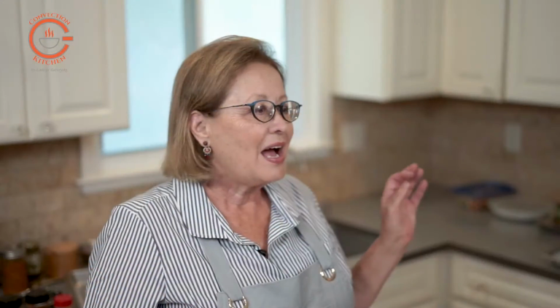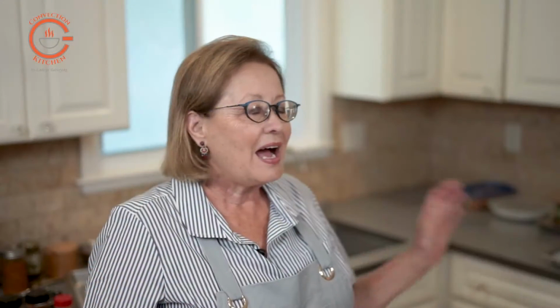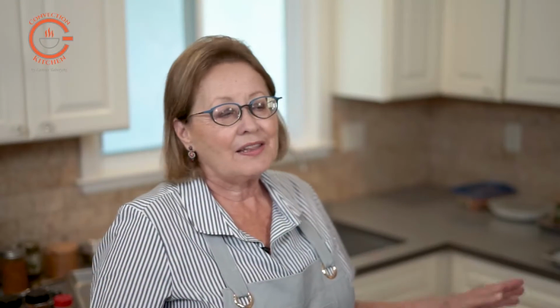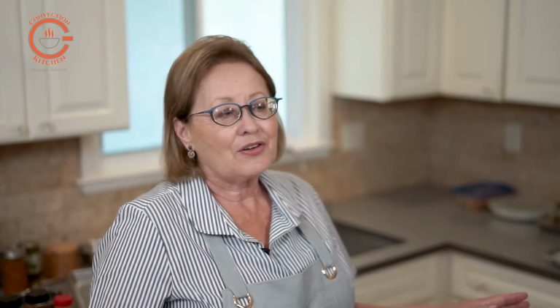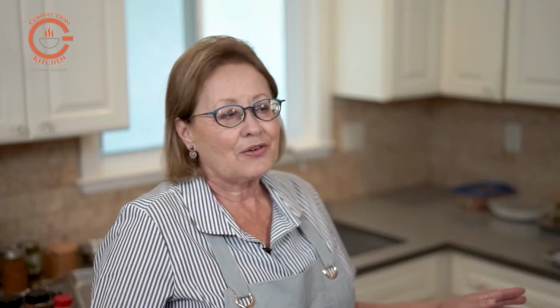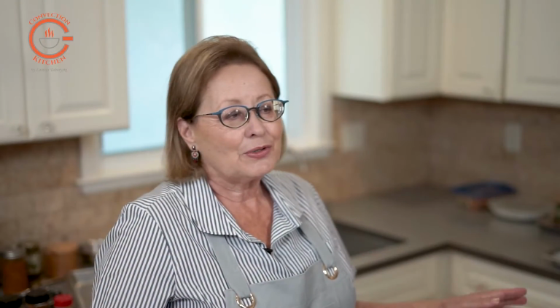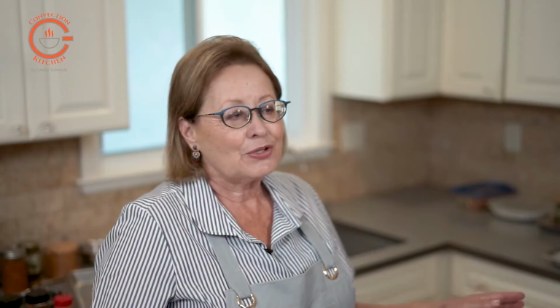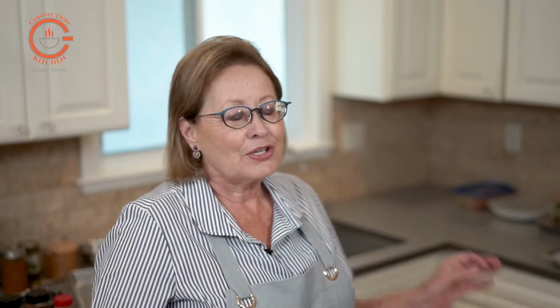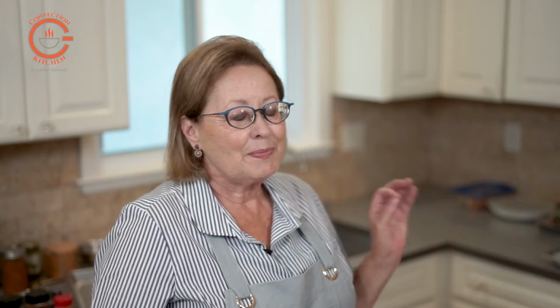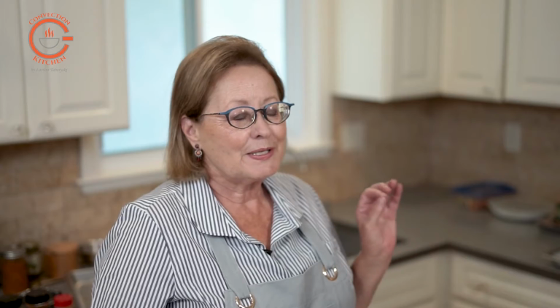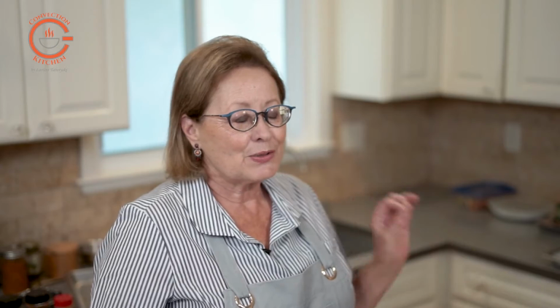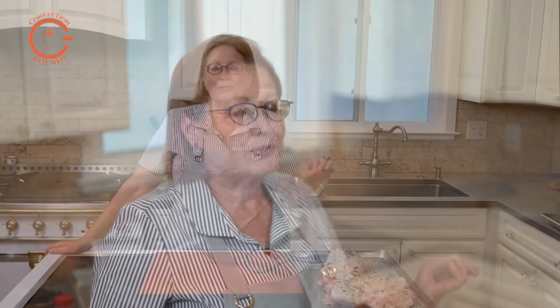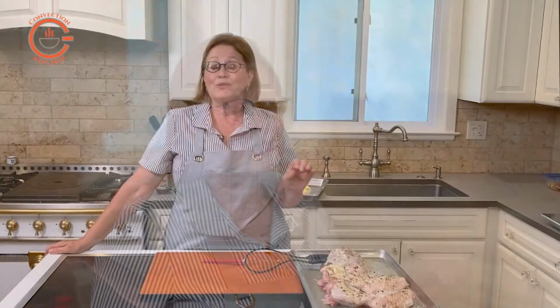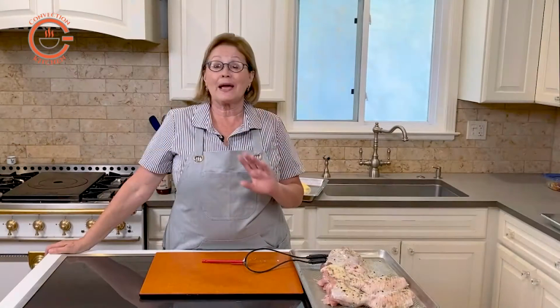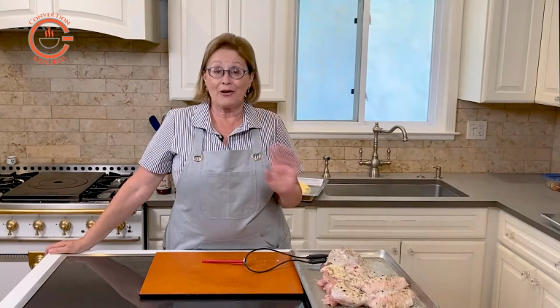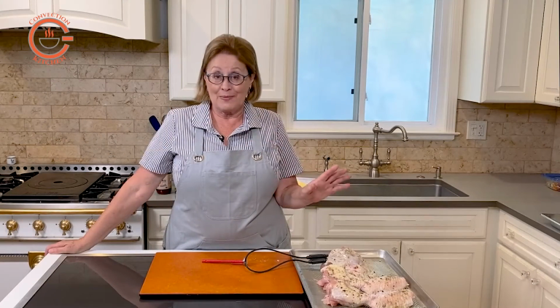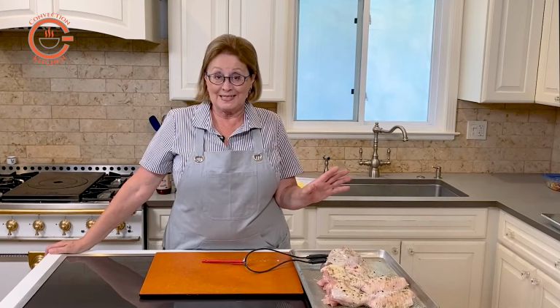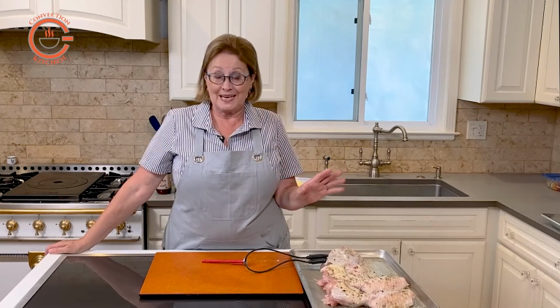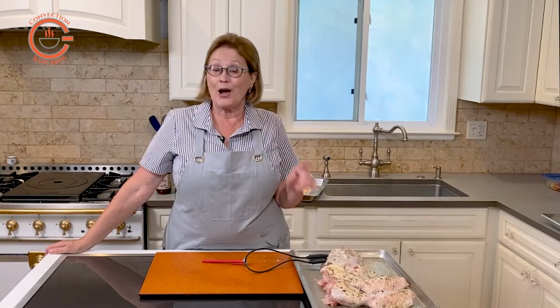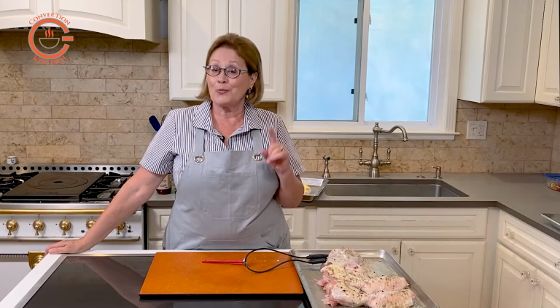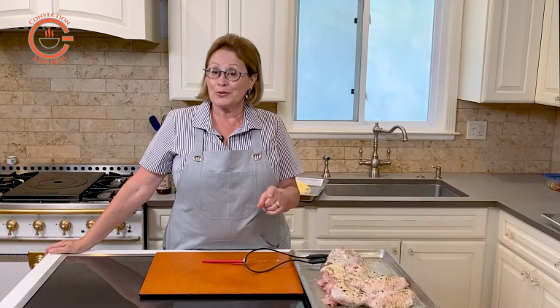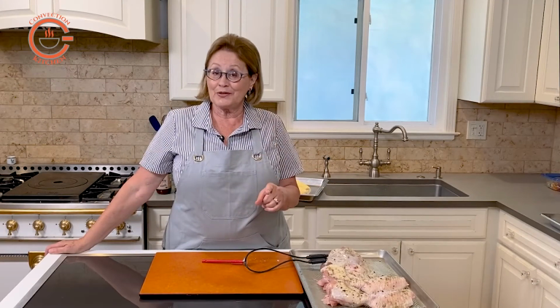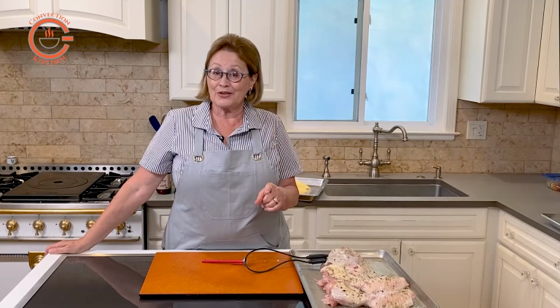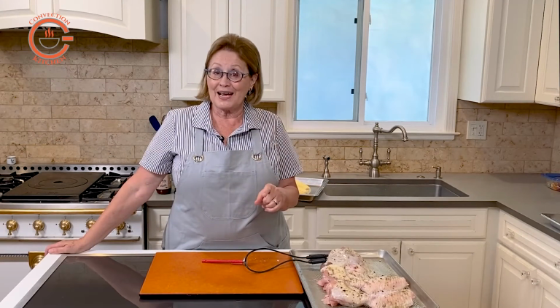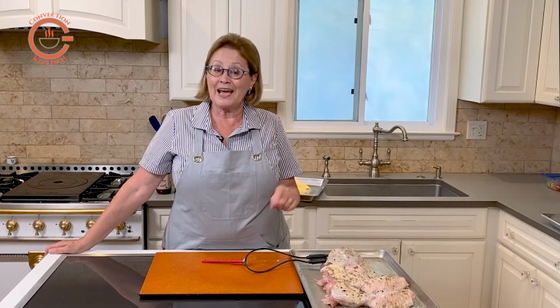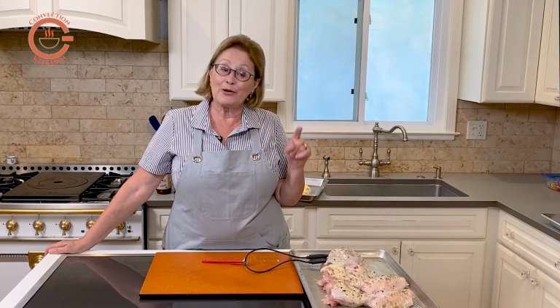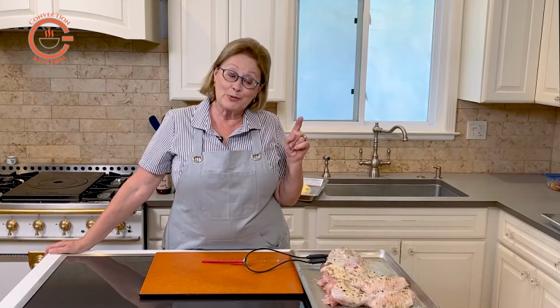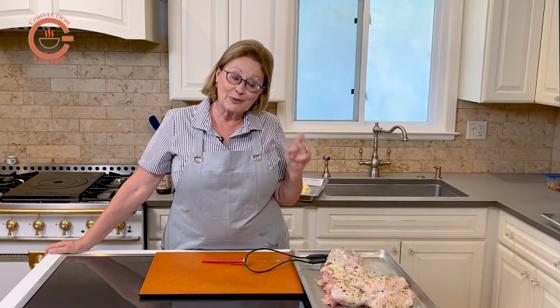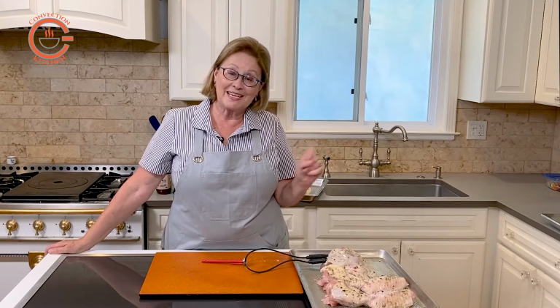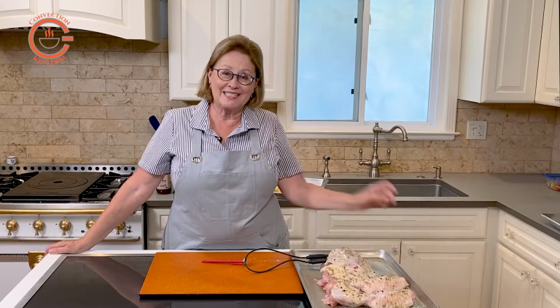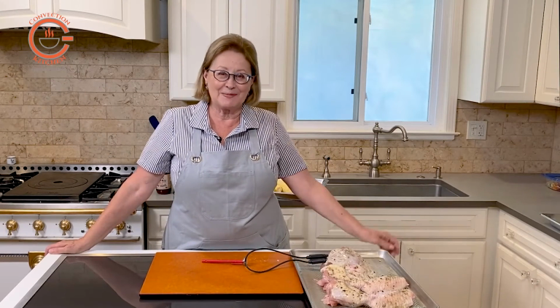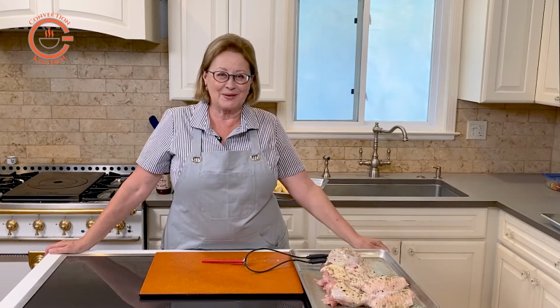I think grilled turkey pieces cooked this way are amazing. I hope you'll give it a try, and I hope you'll like and subscribe.